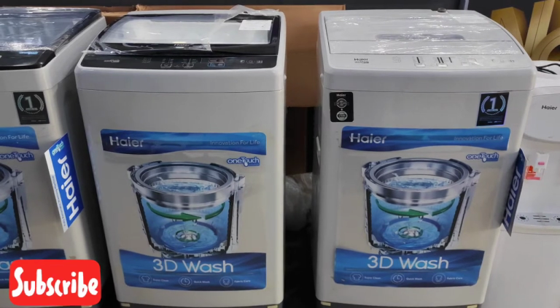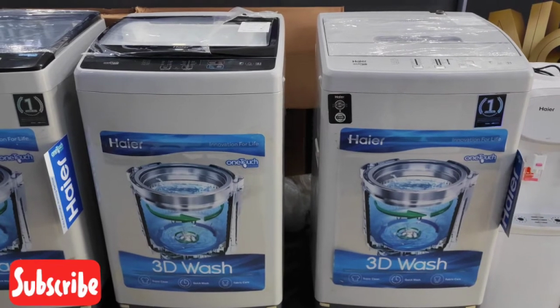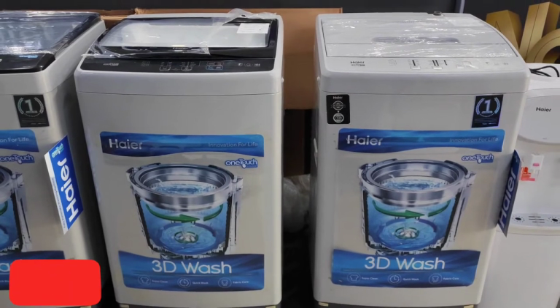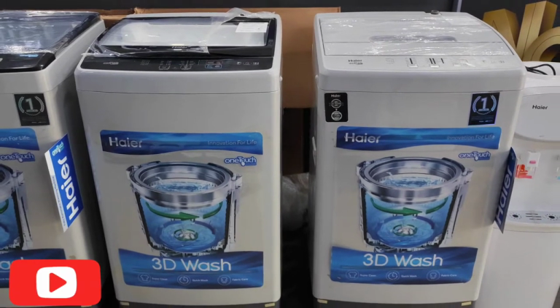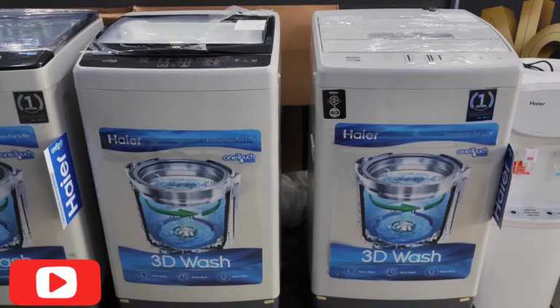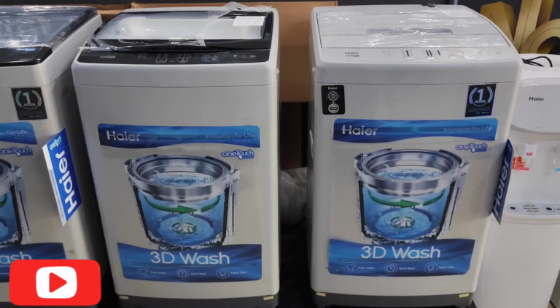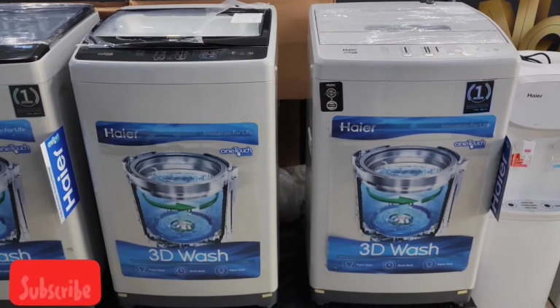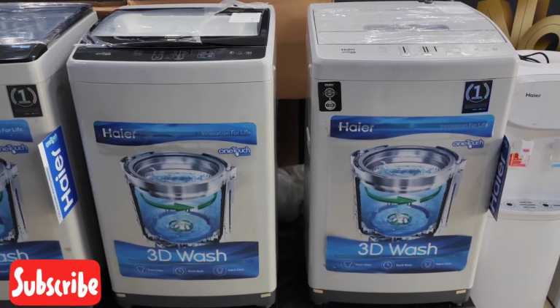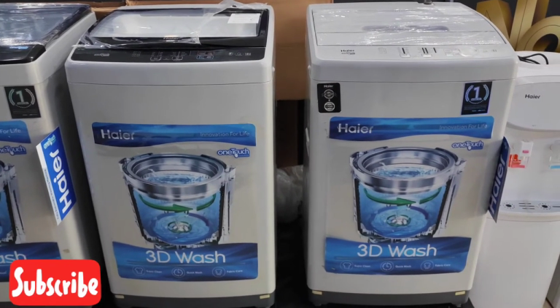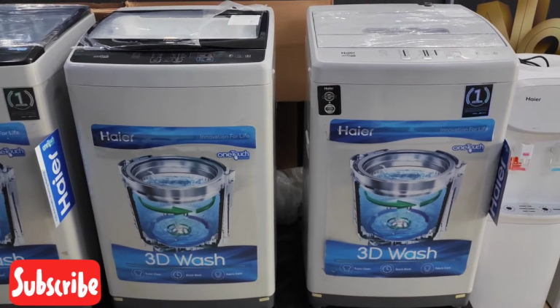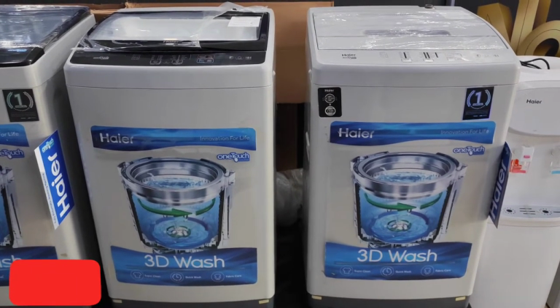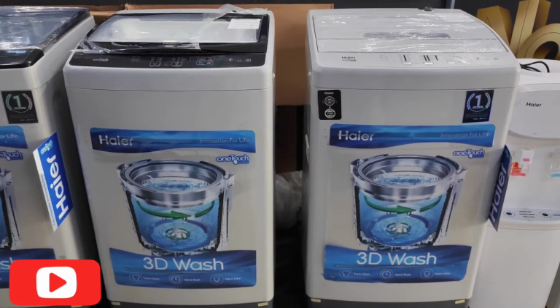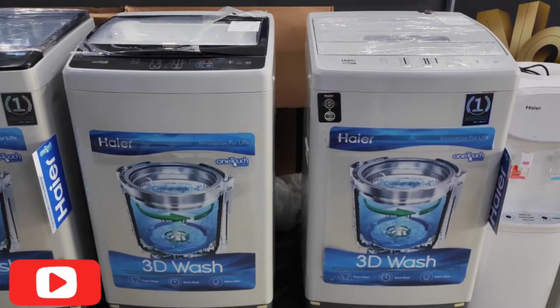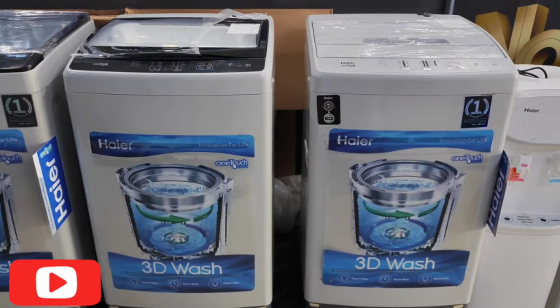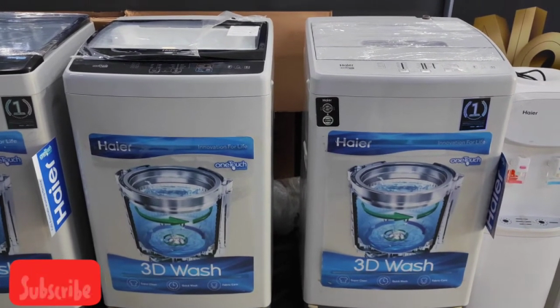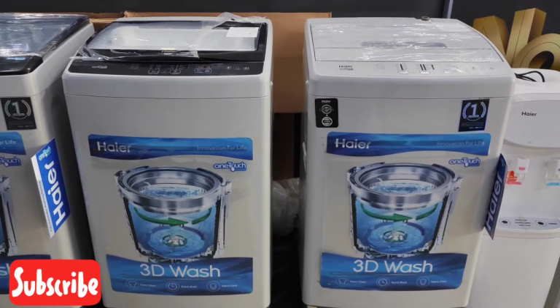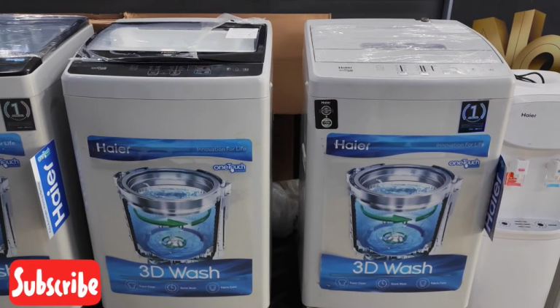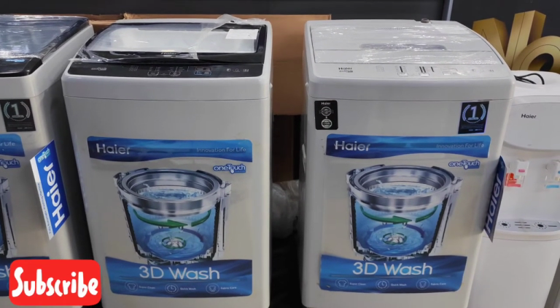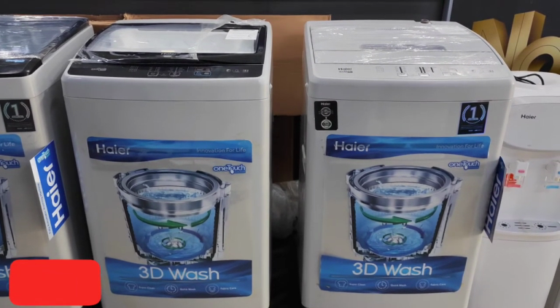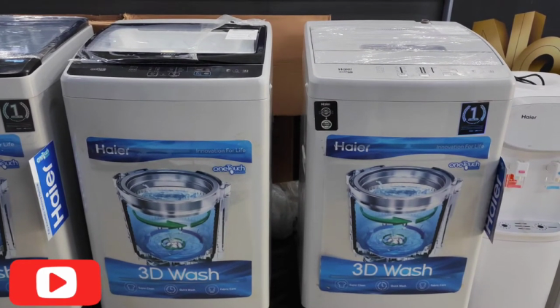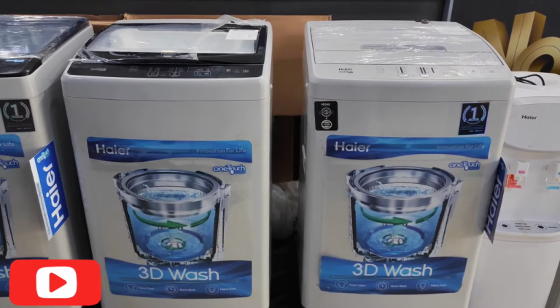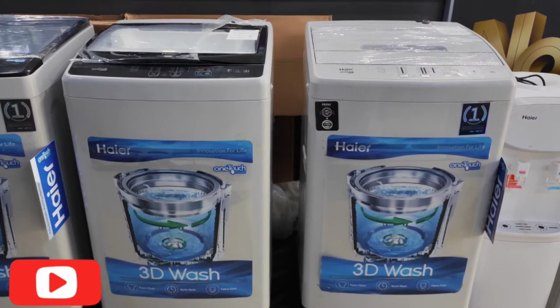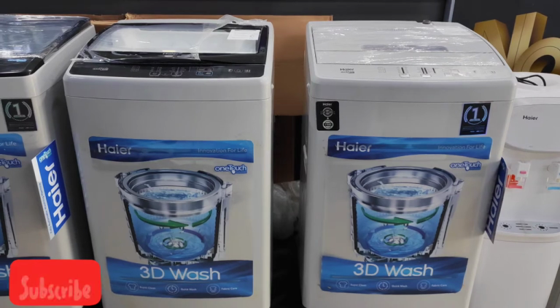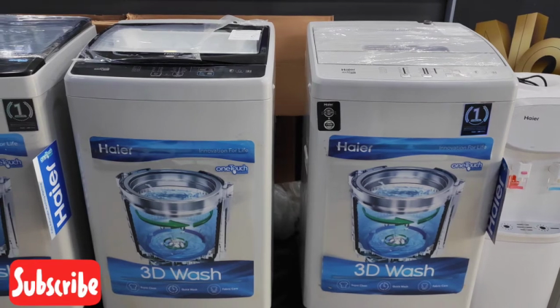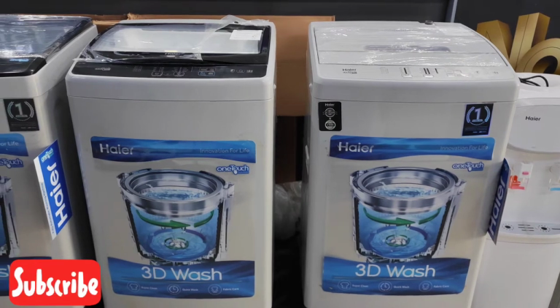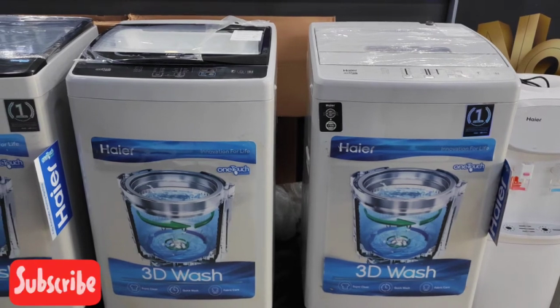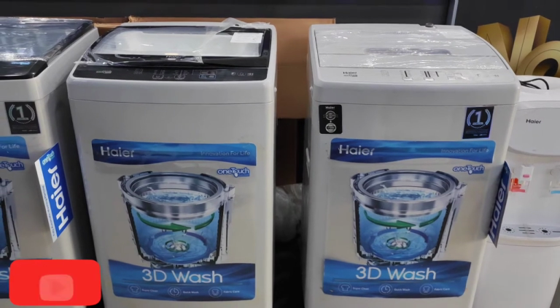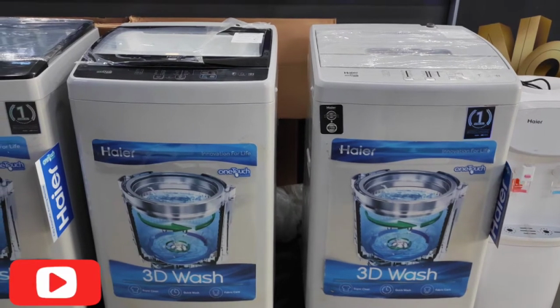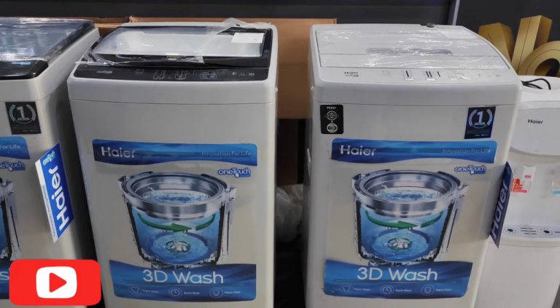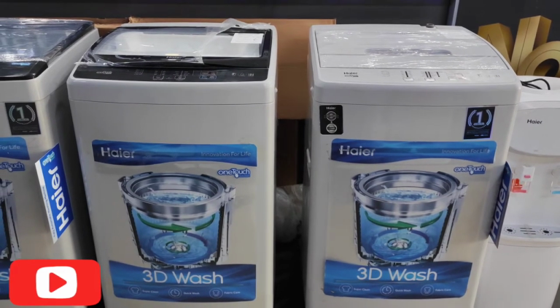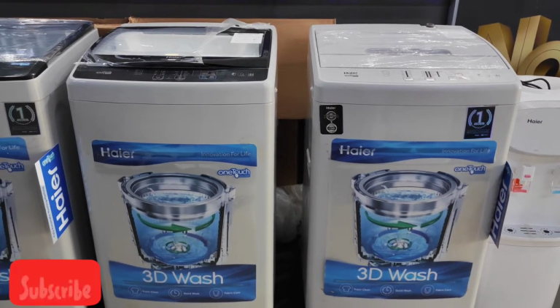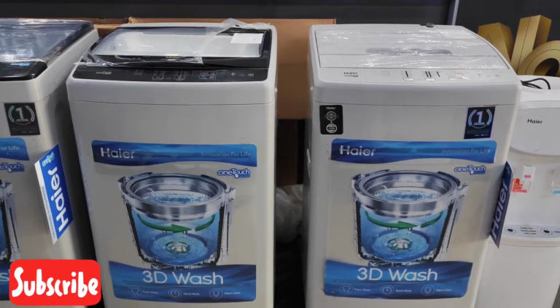We will give you a special discount if you want to buy this washing machine. The brand is very good.